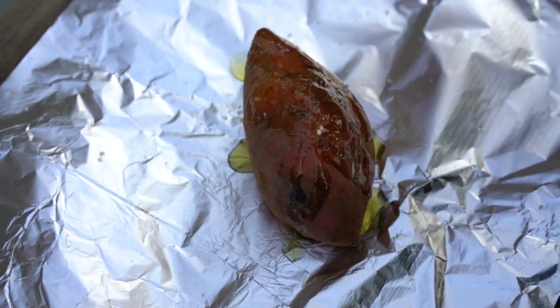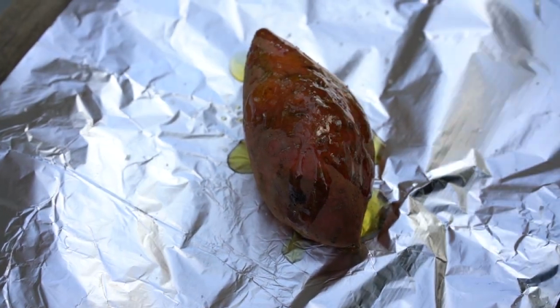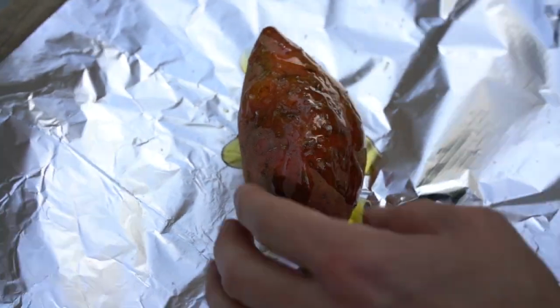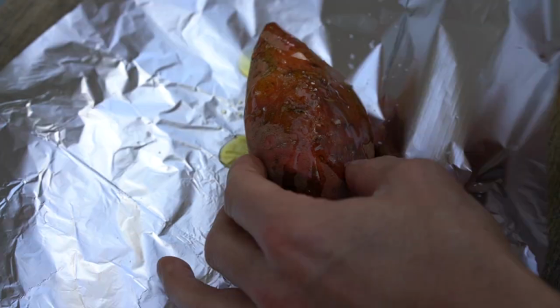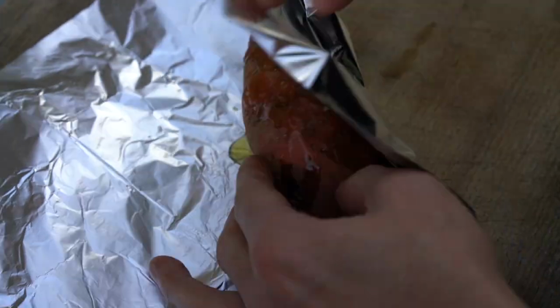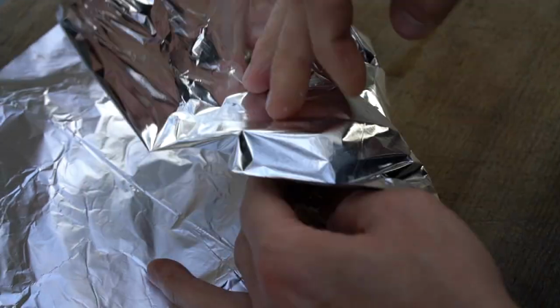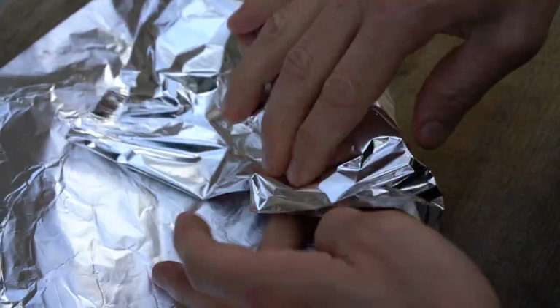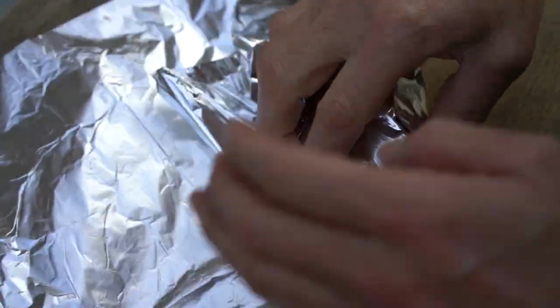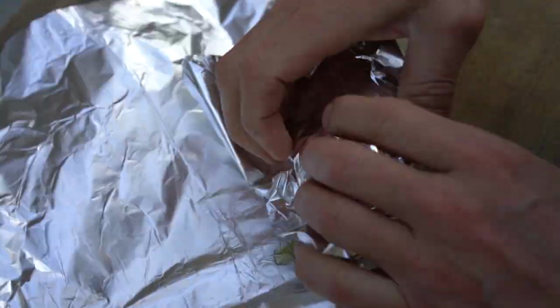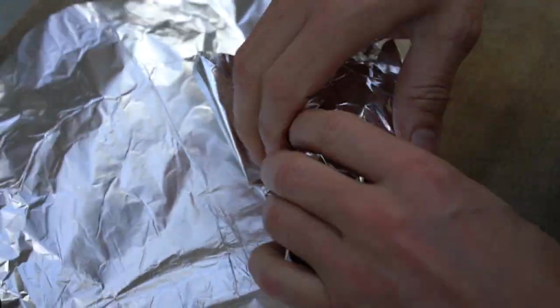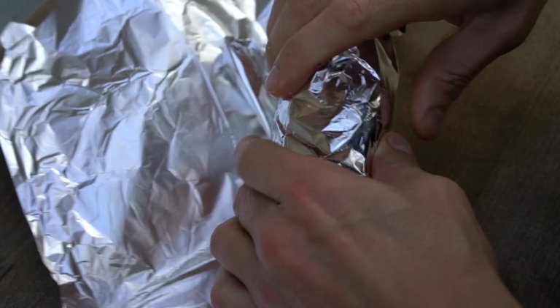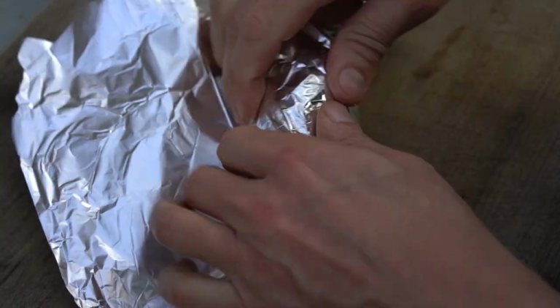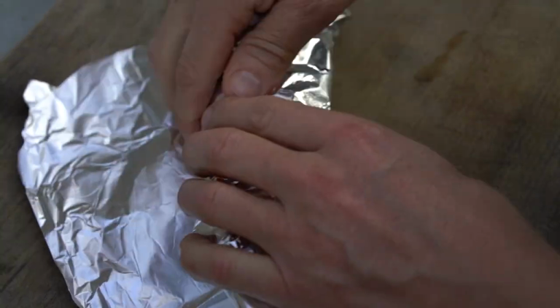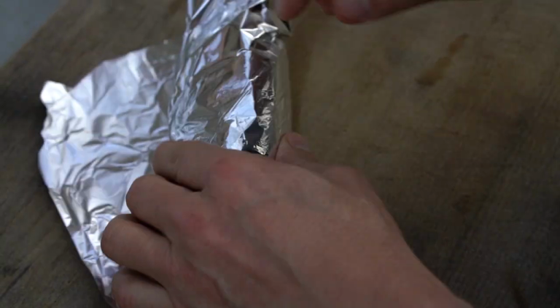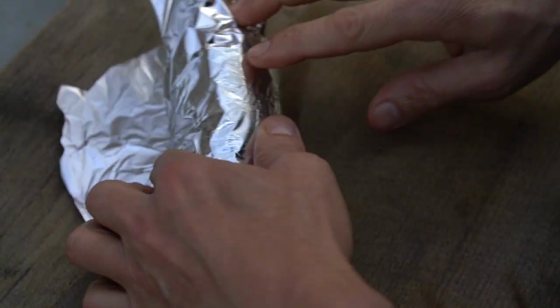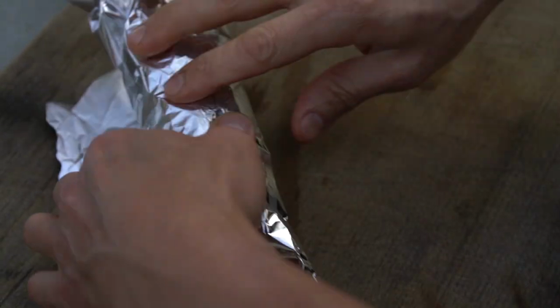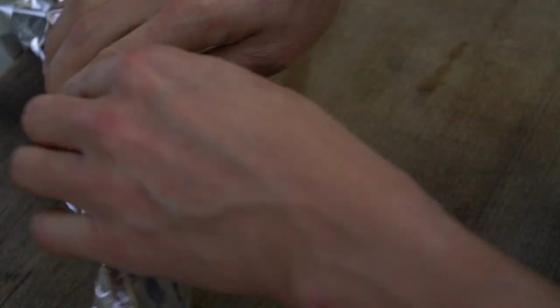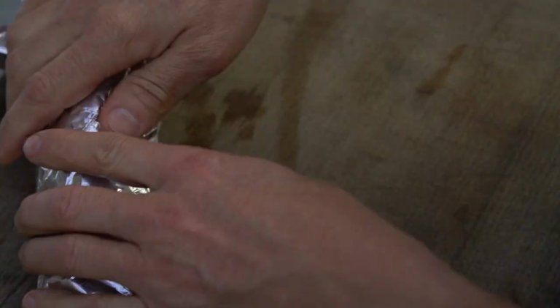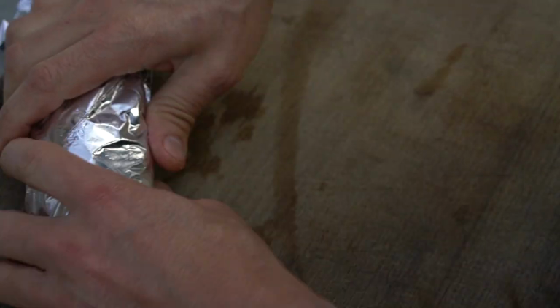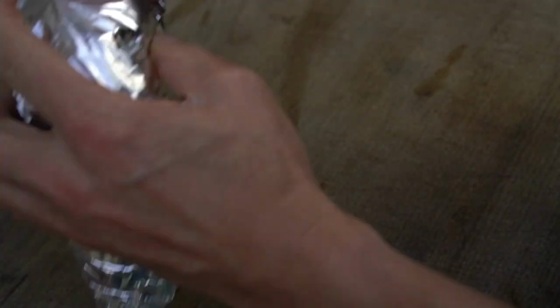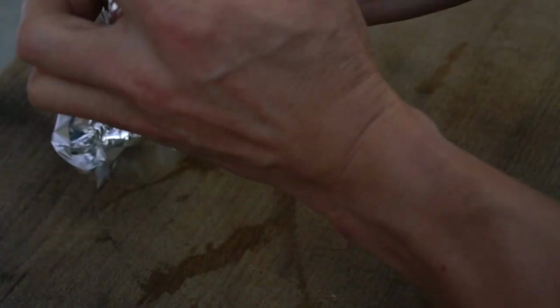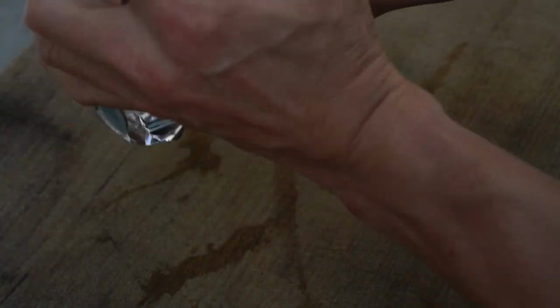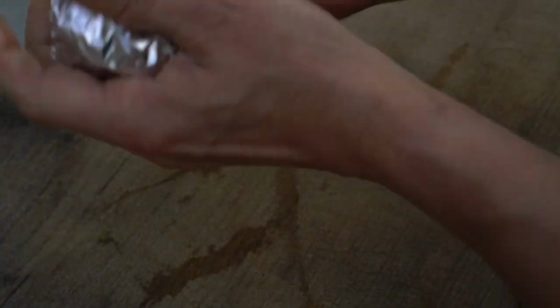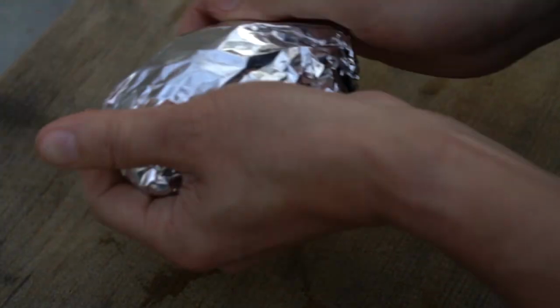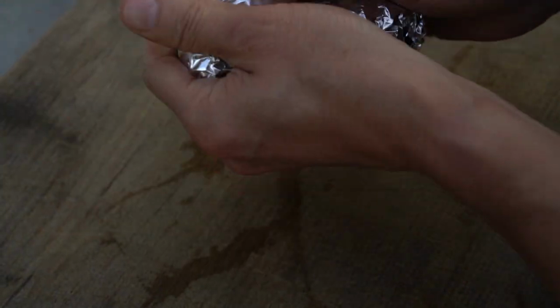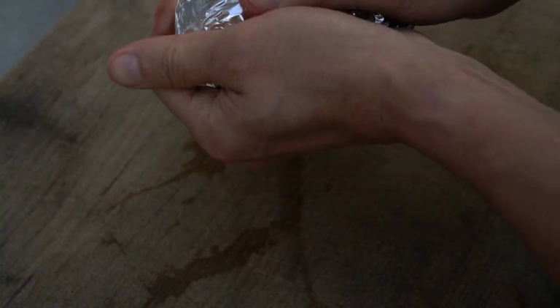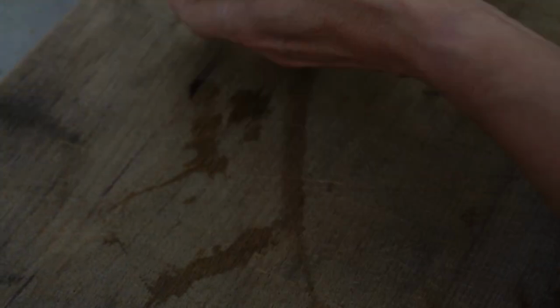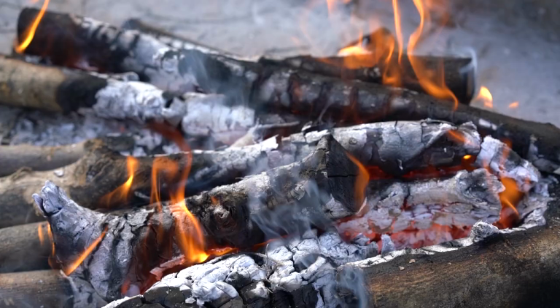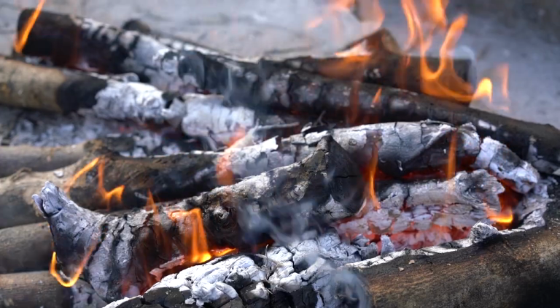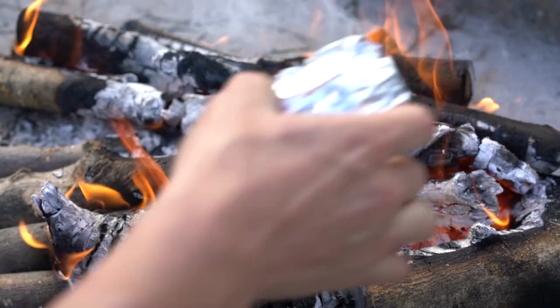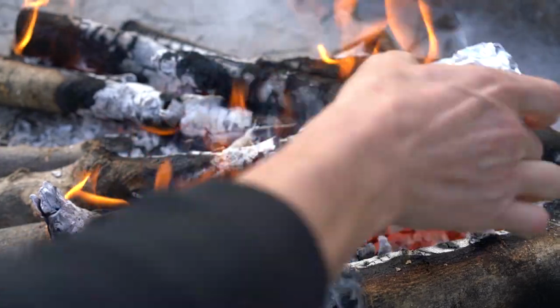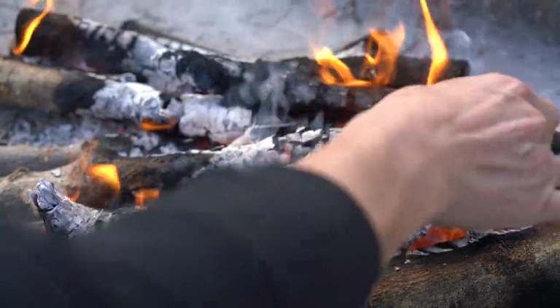Ponemos un poquito de aceite, un poquito de sal al boniato, lo envolvemos en papel de aluminio y lo ponemos a asar.